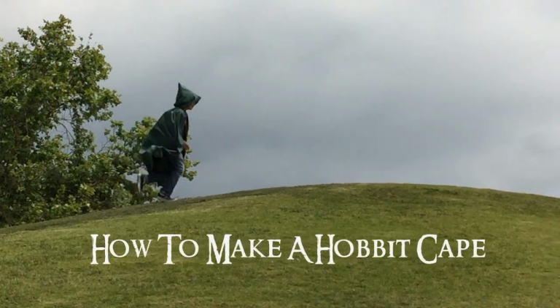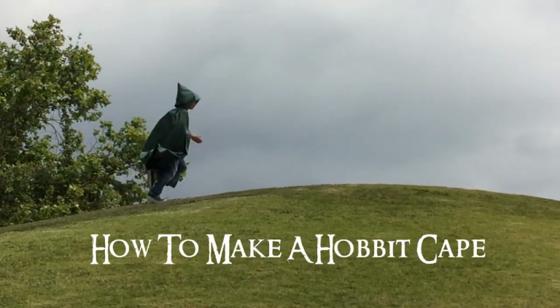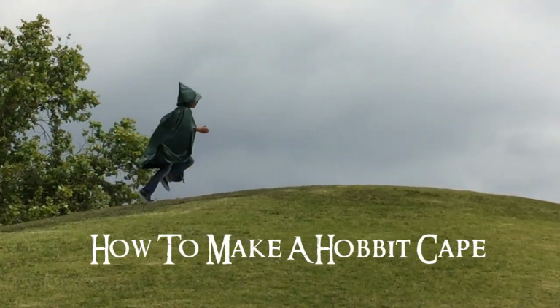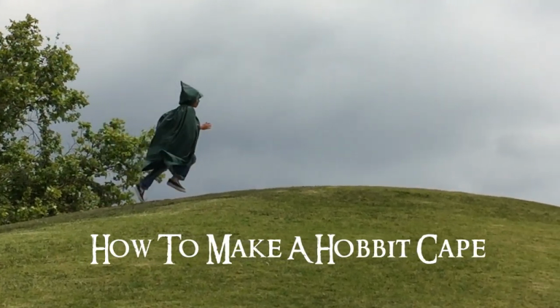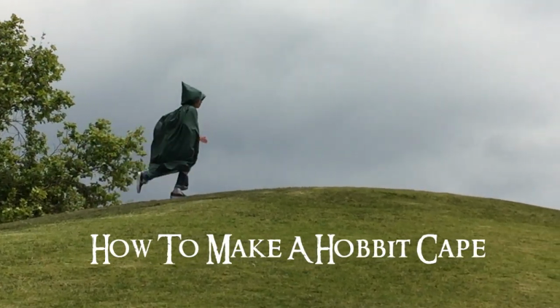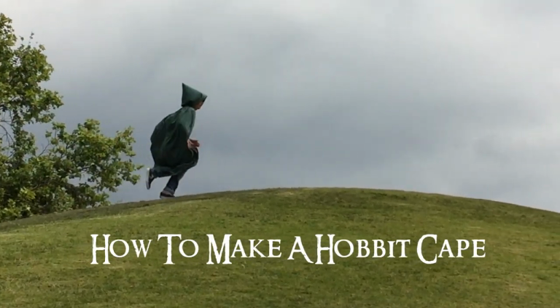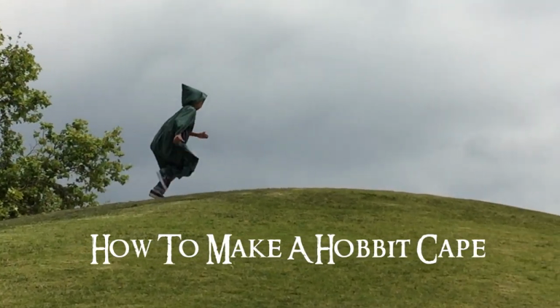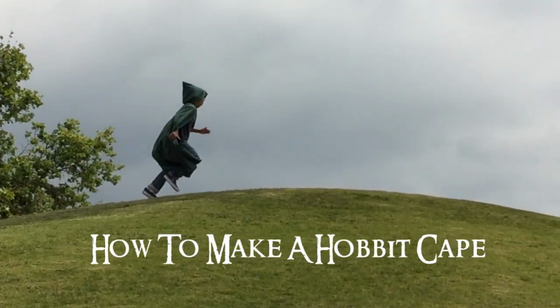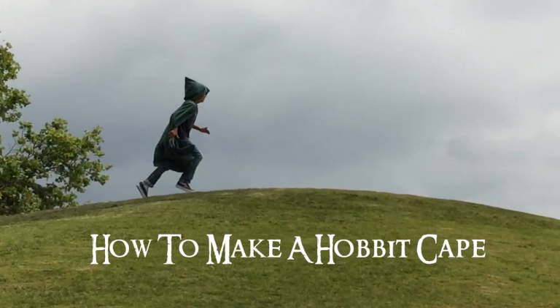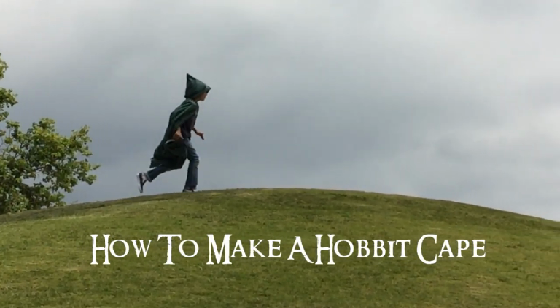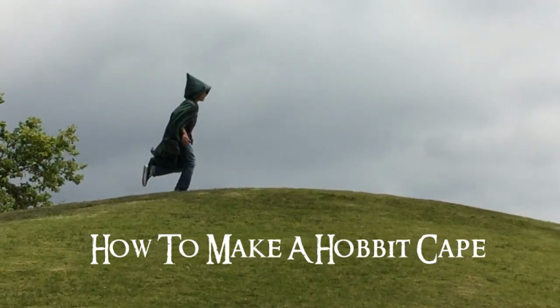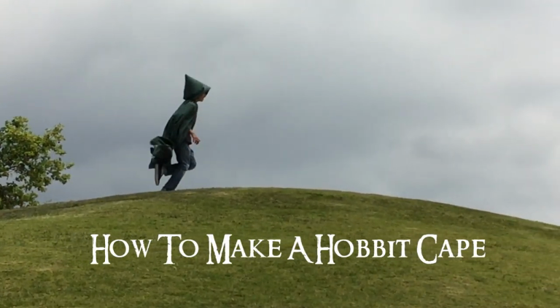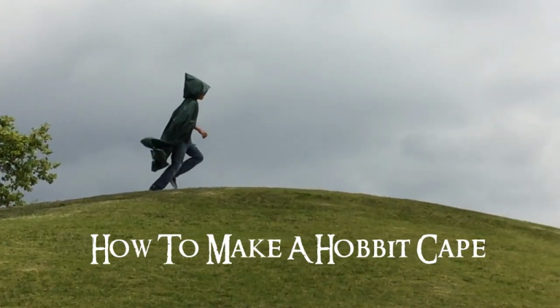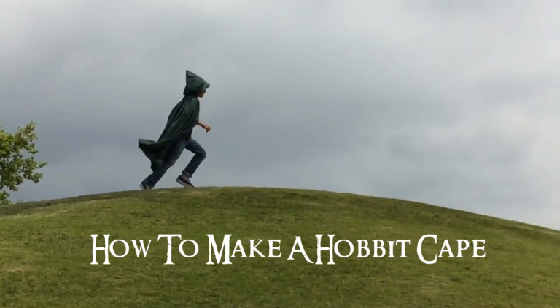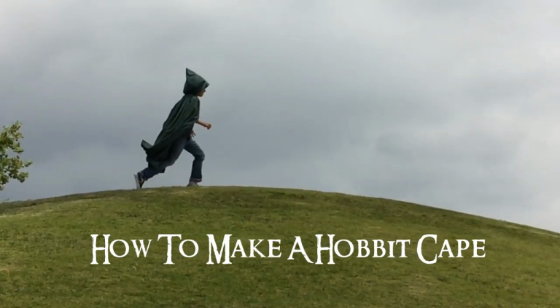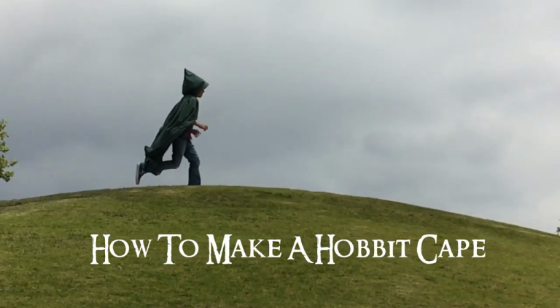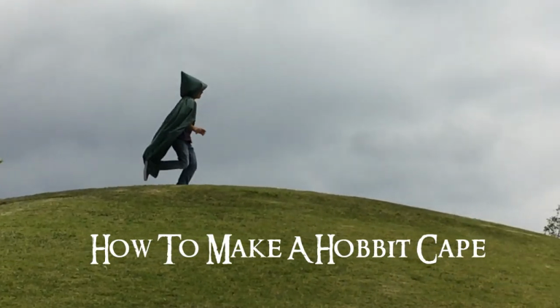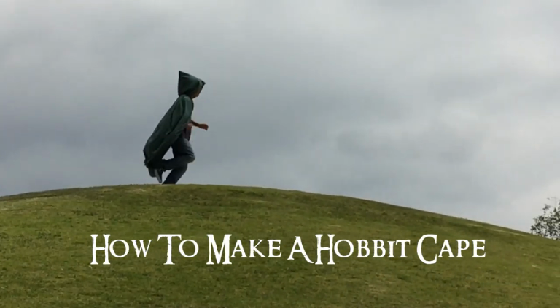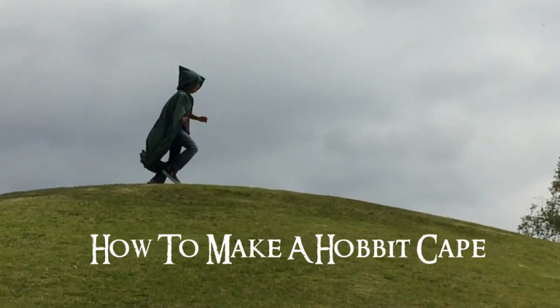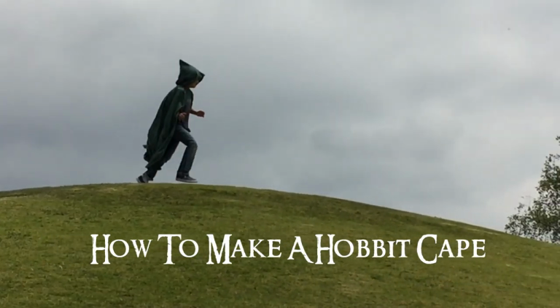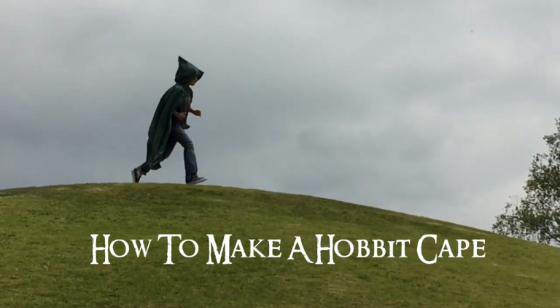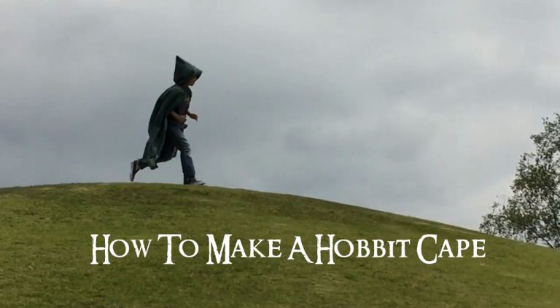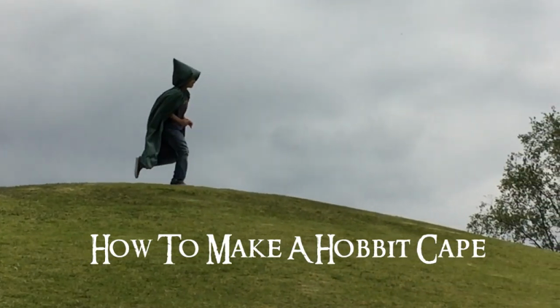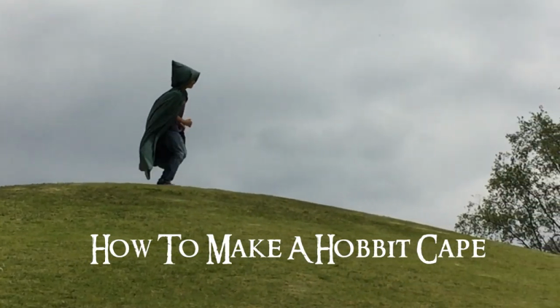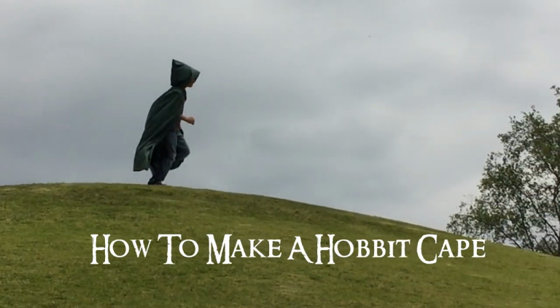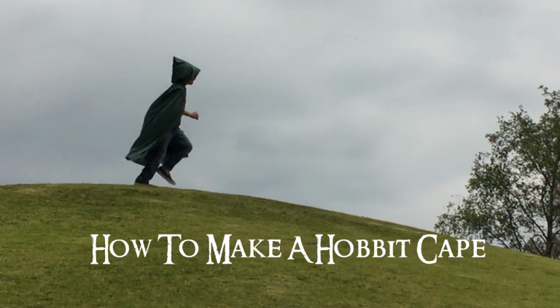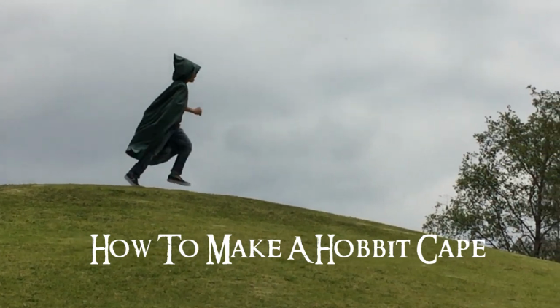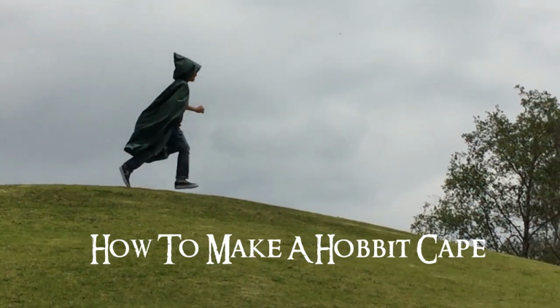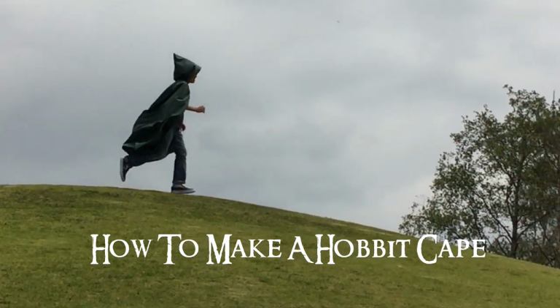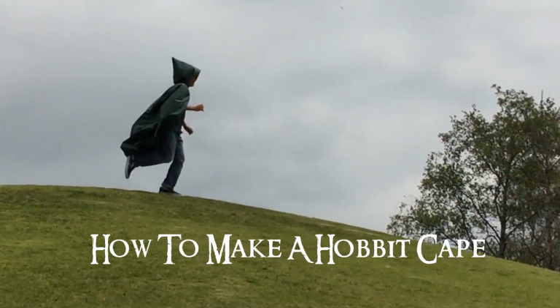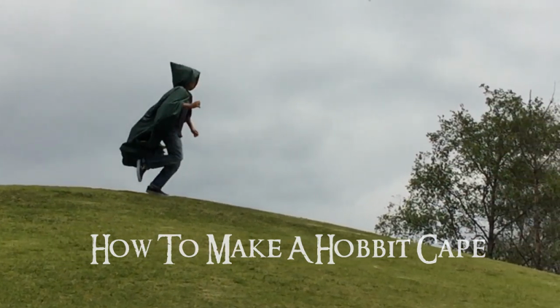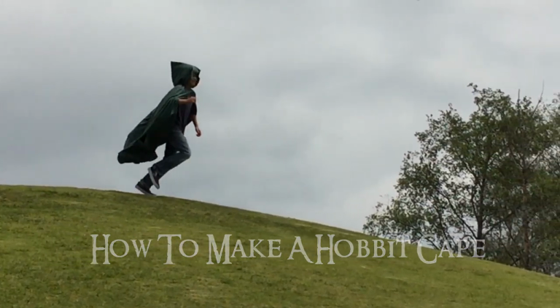Hello everybody! I have a tutorial to share with you today. We are going to make a cape inspired by the movie Lord of the Rings.